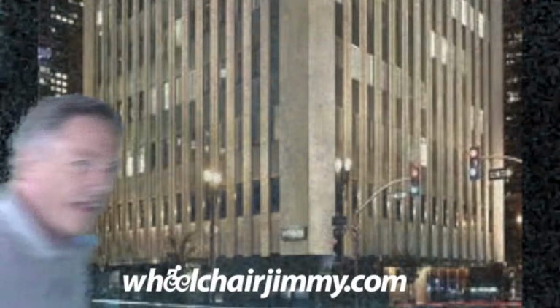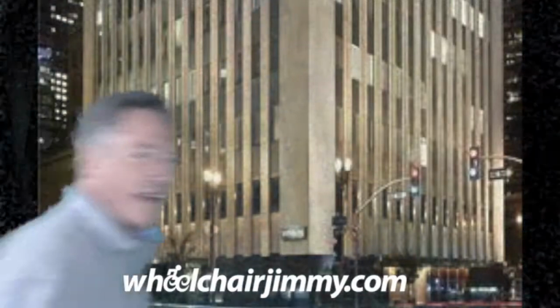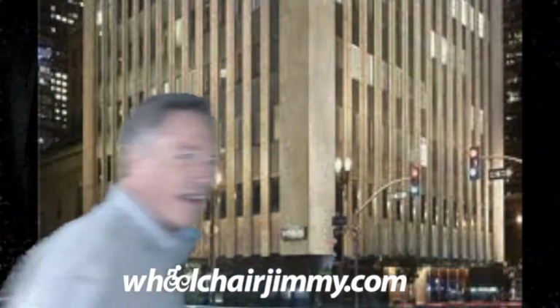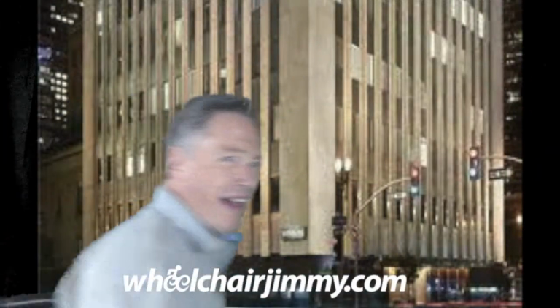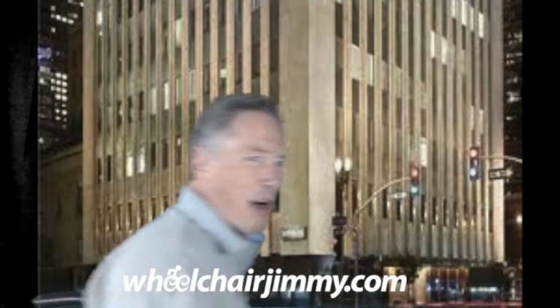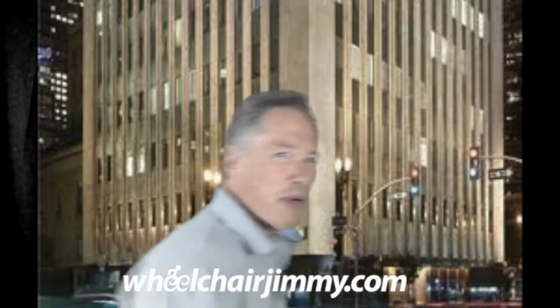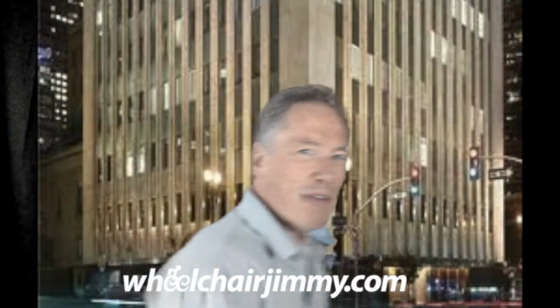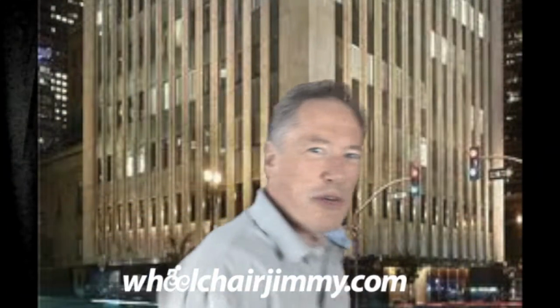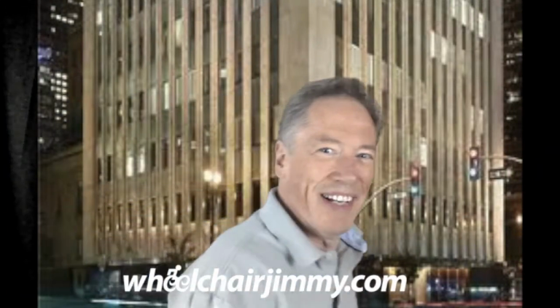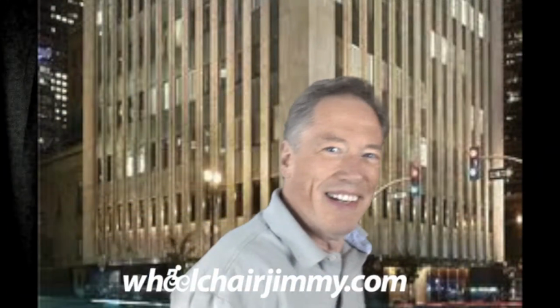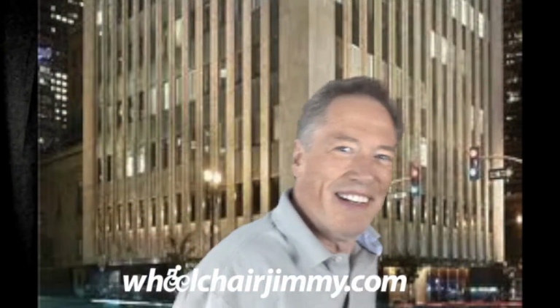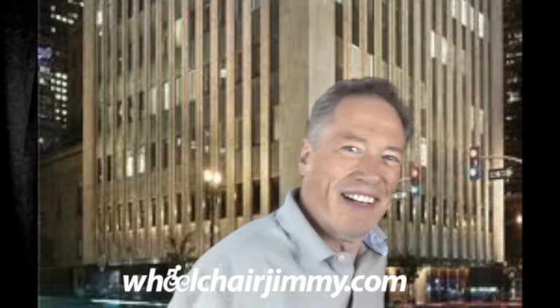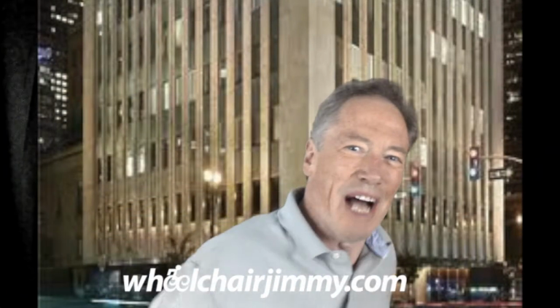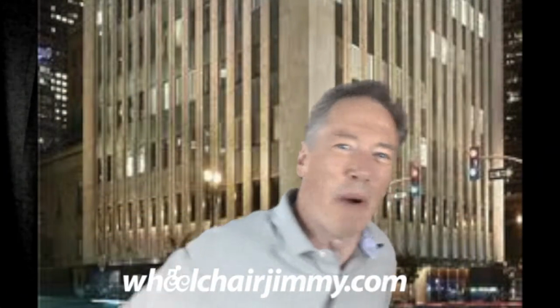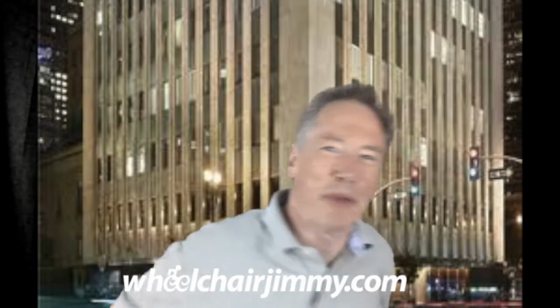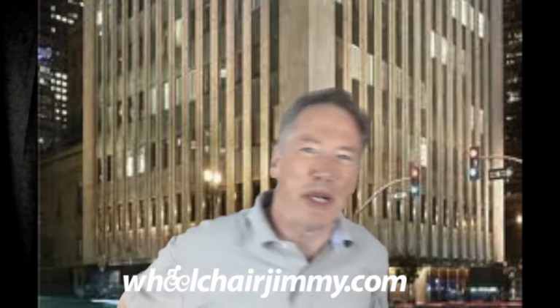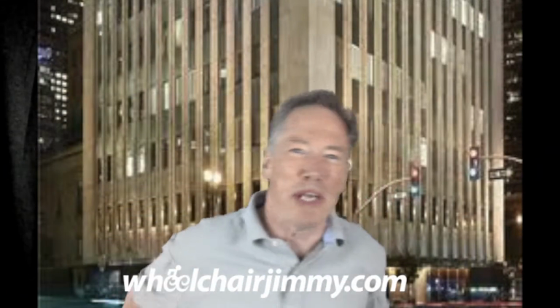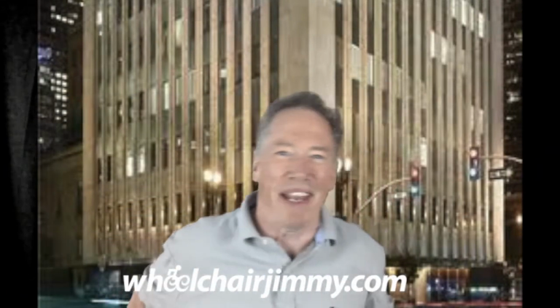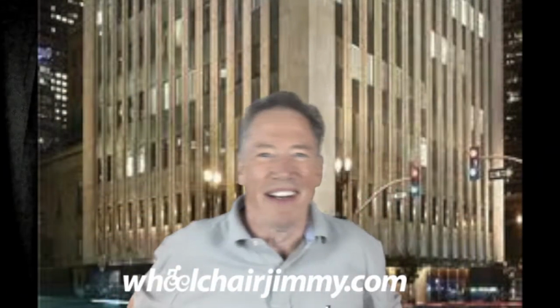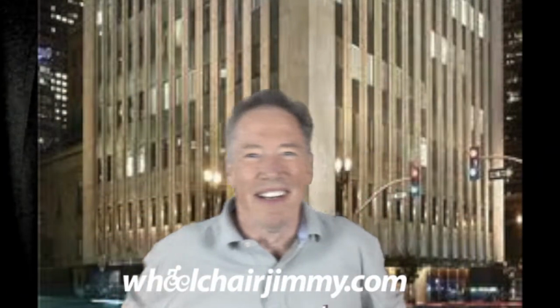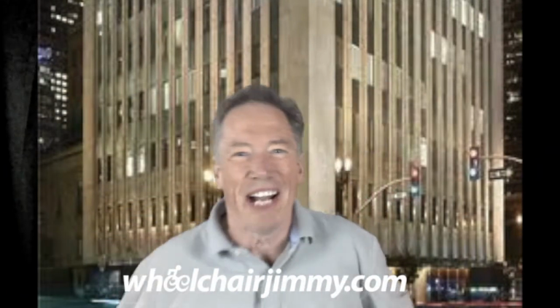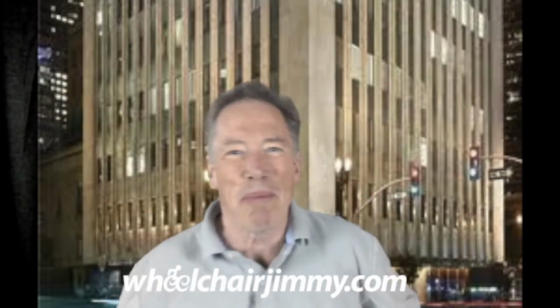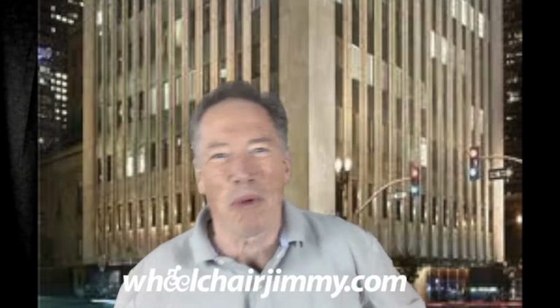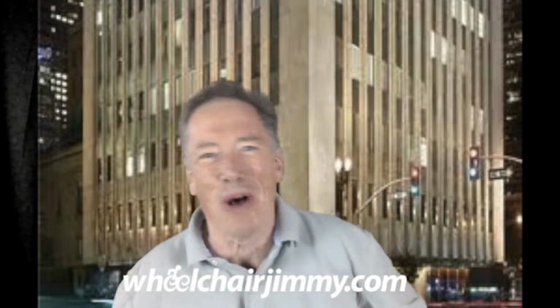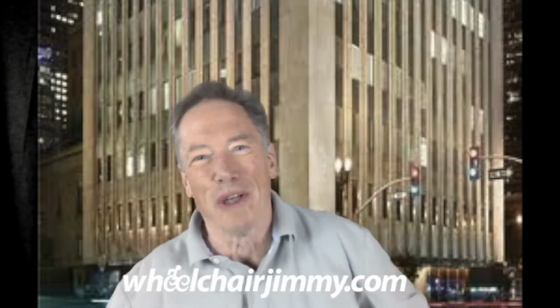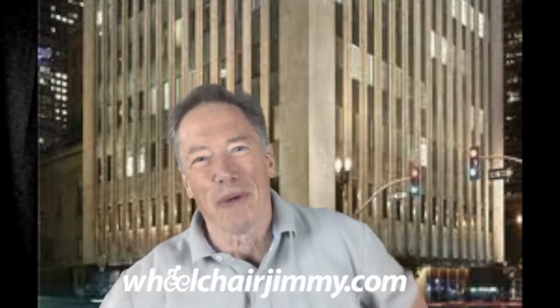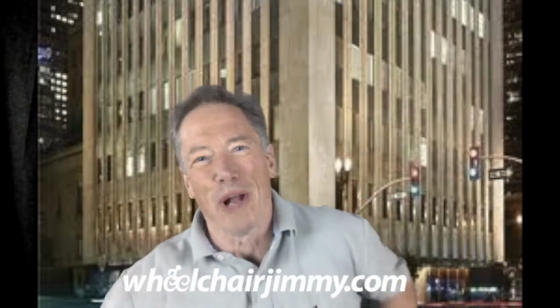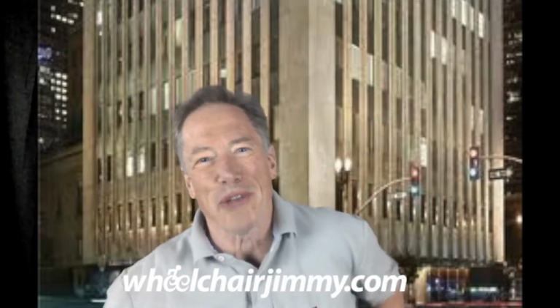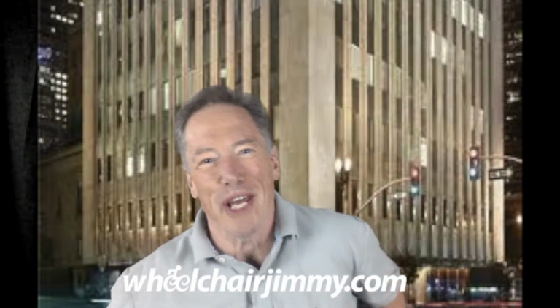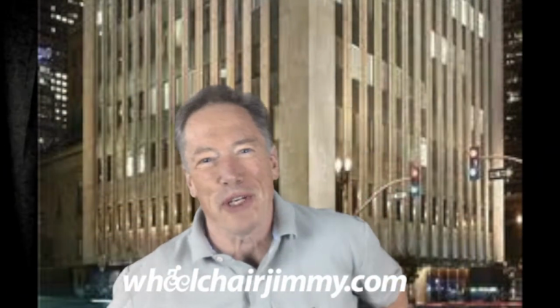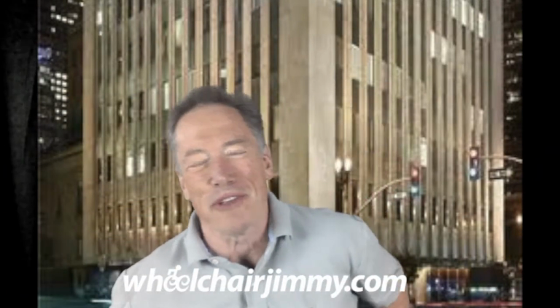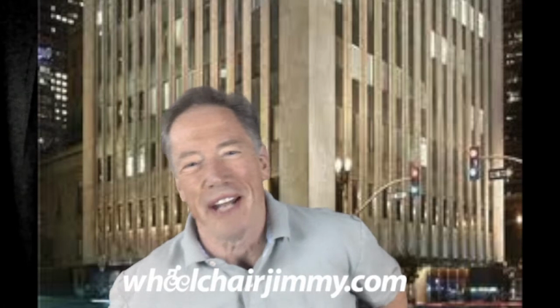Hello, travelers. I'm Wheelchair Jimmy, and I'm rolling through Los Angeles today.